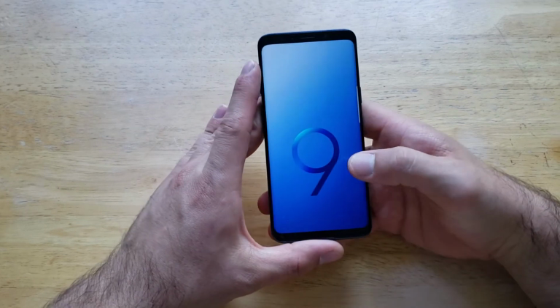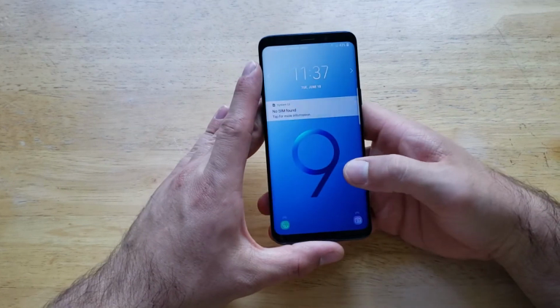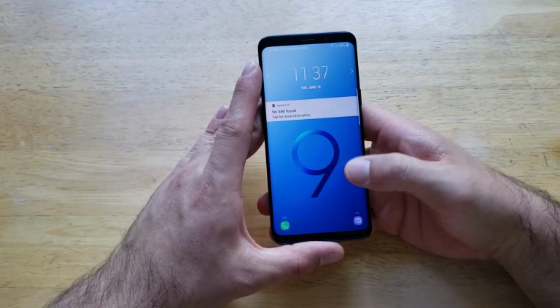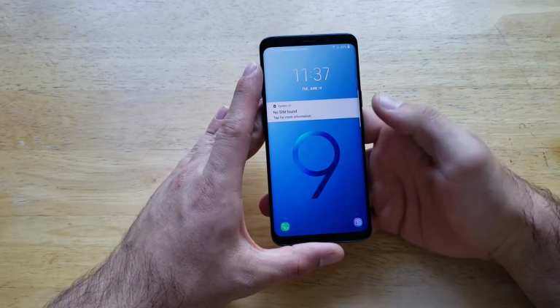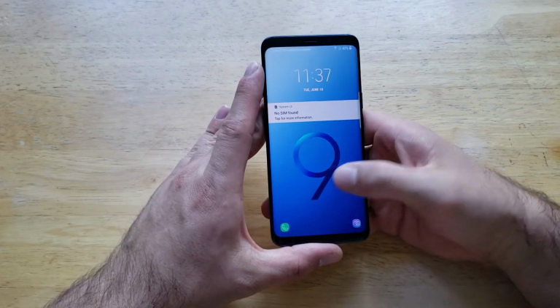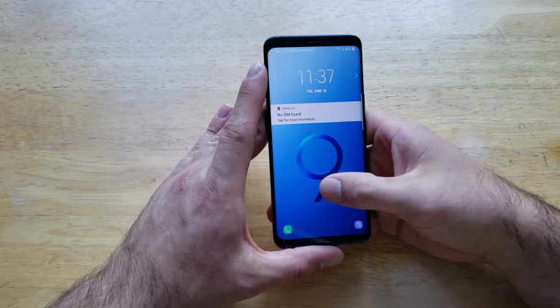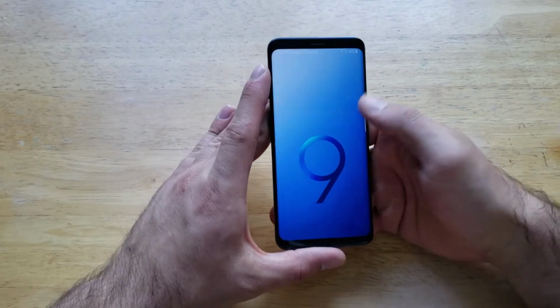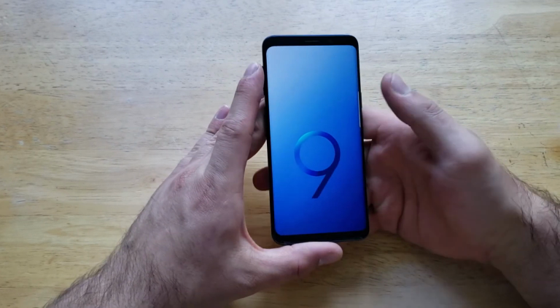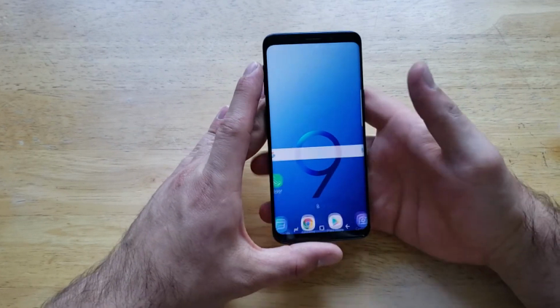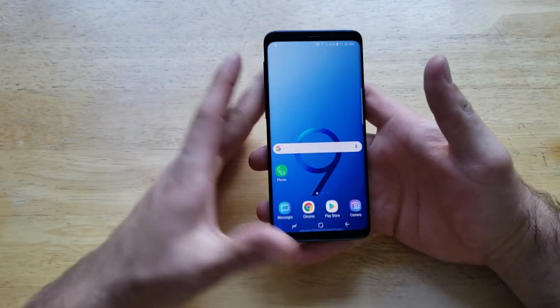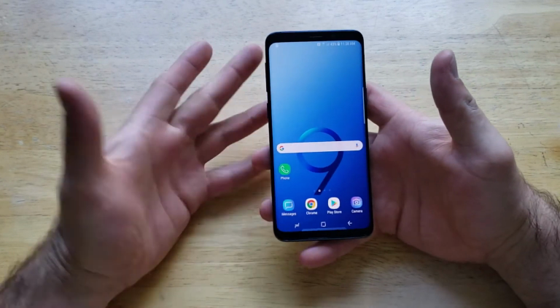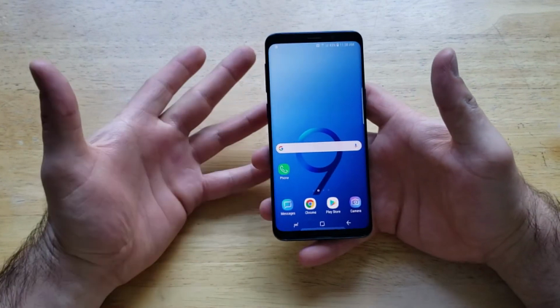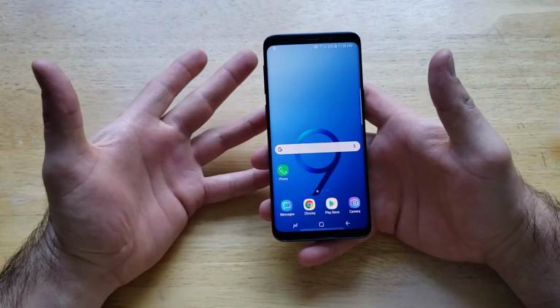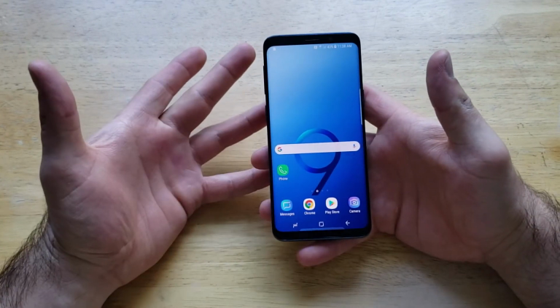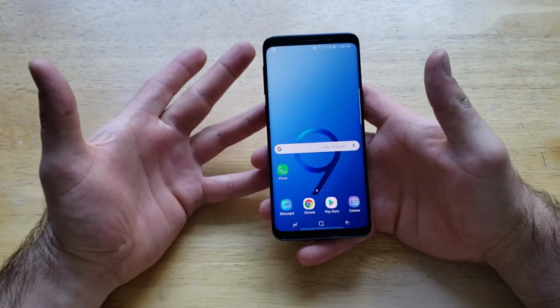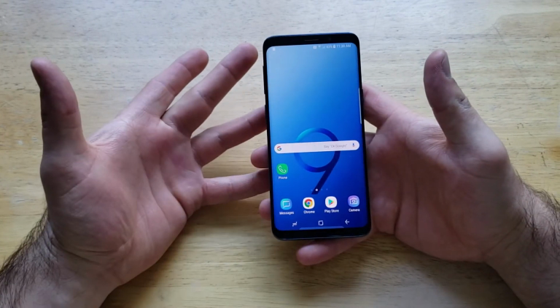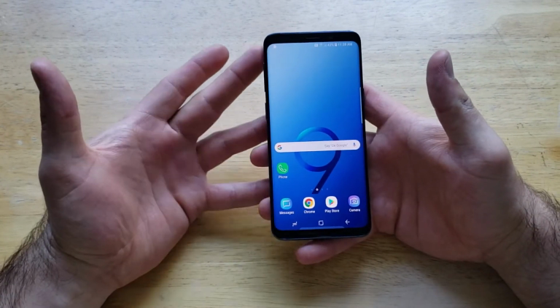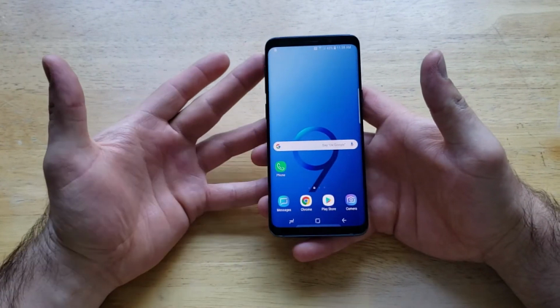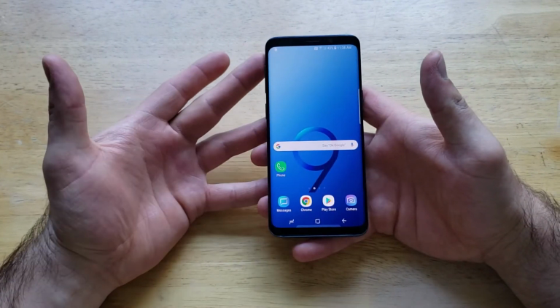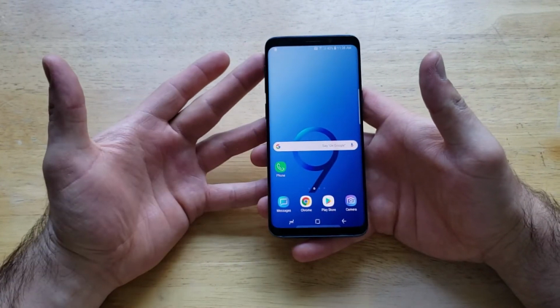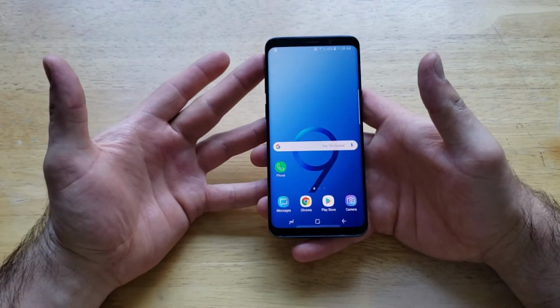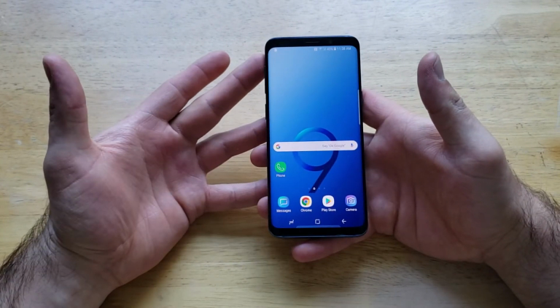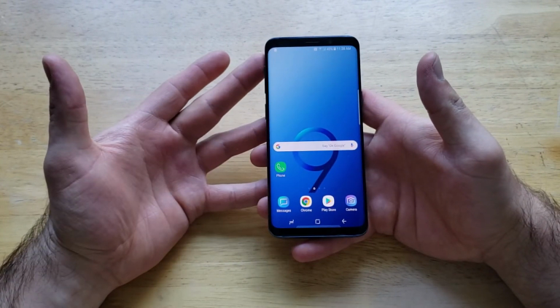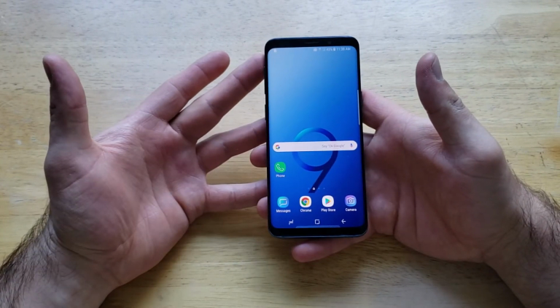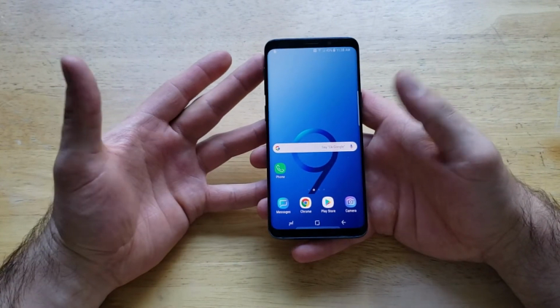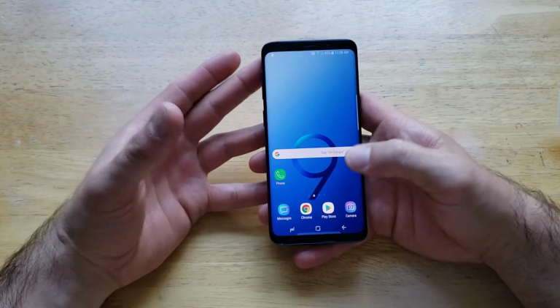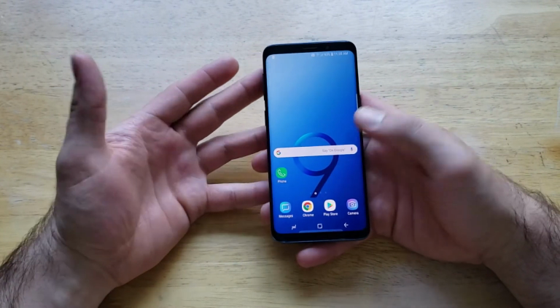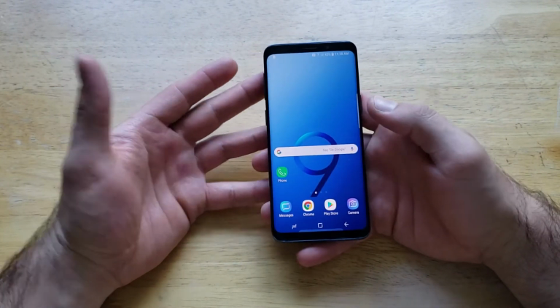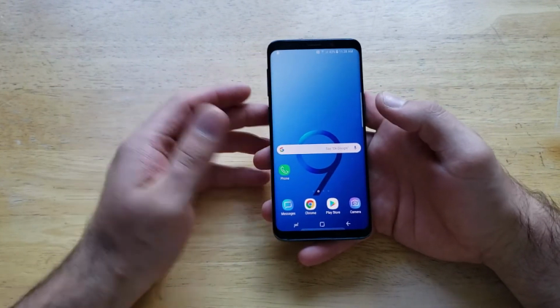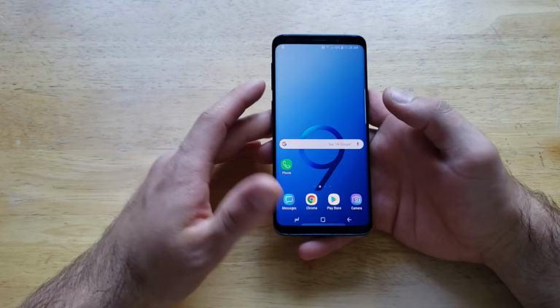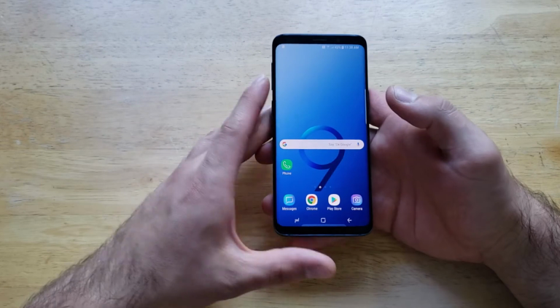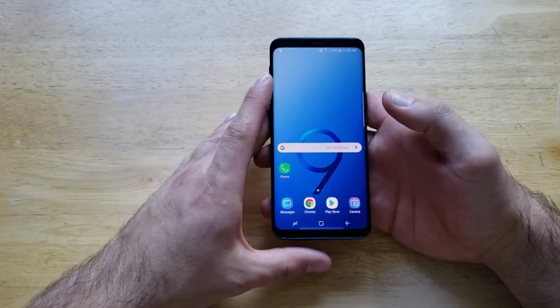The first thing I'm going to show you guys is that I have a swipe password — nothing there, no security — it just gets you right into the phone.